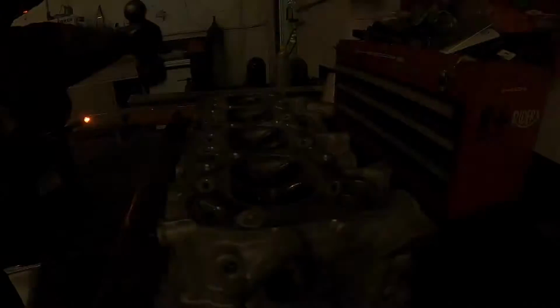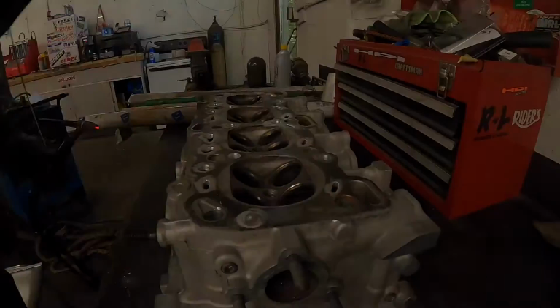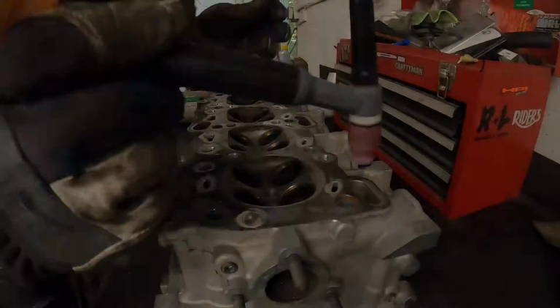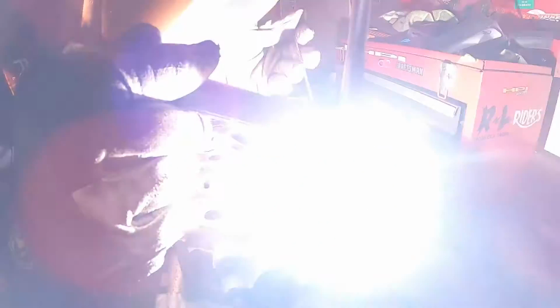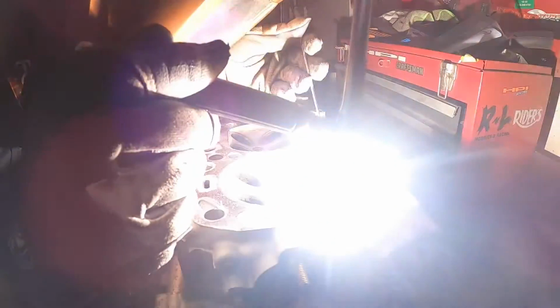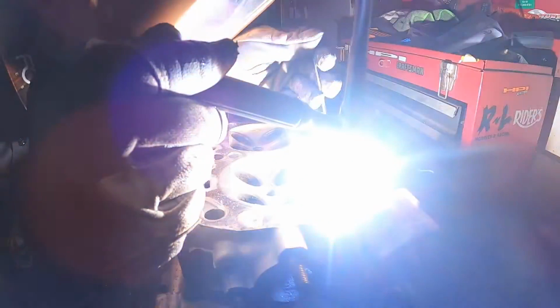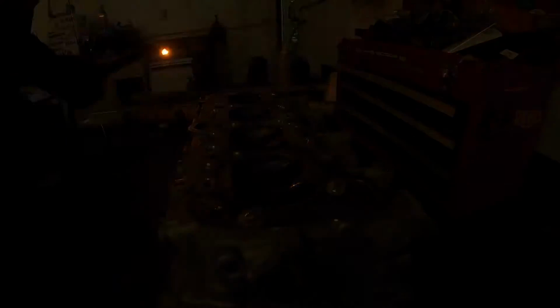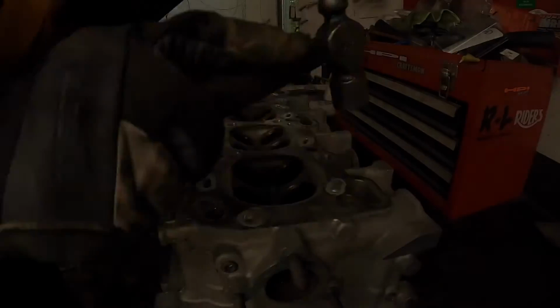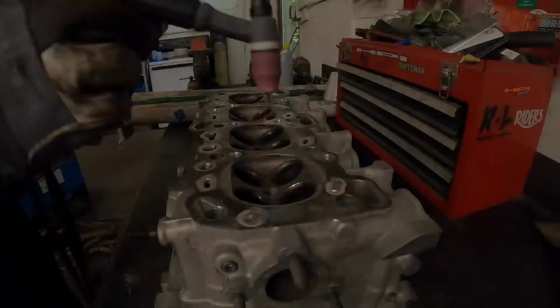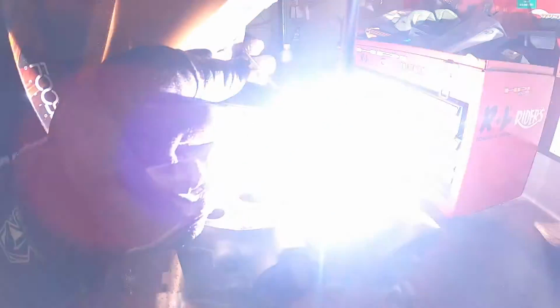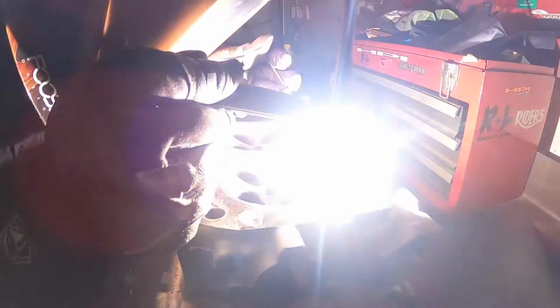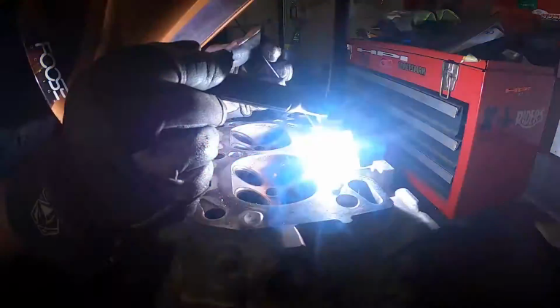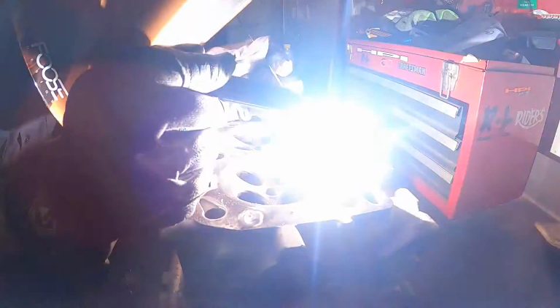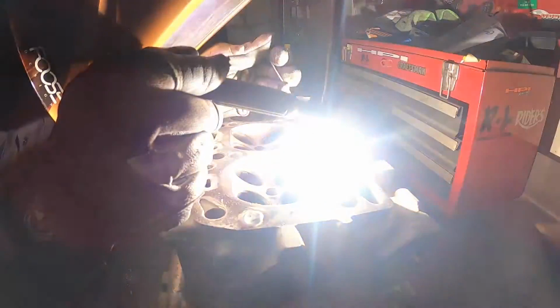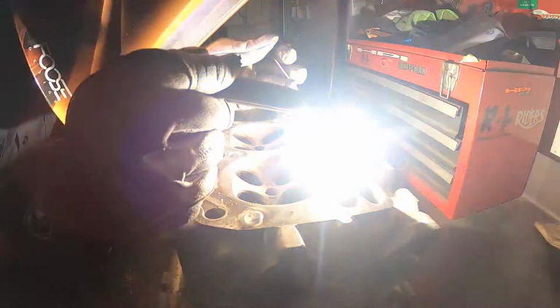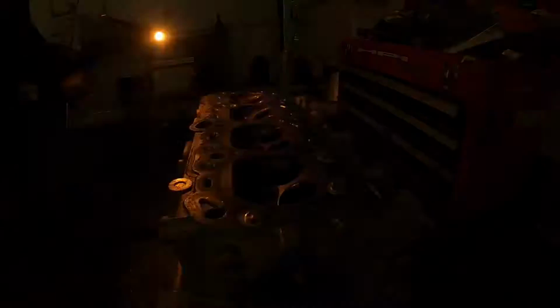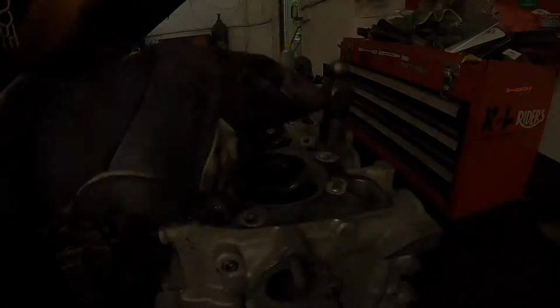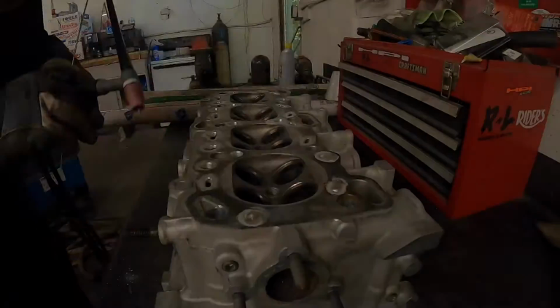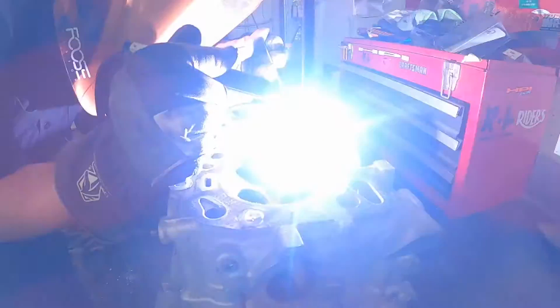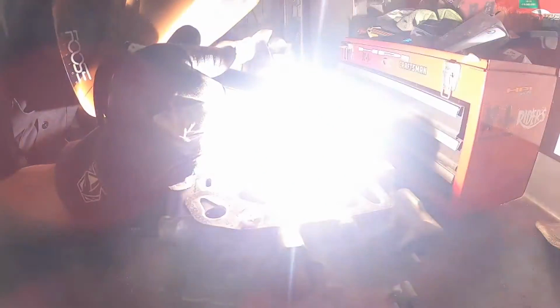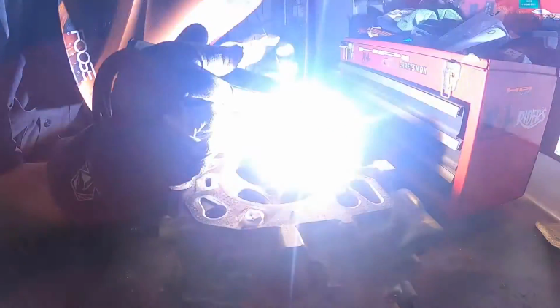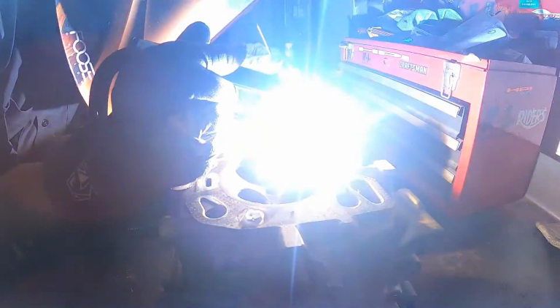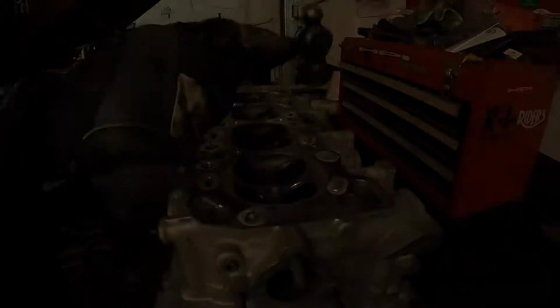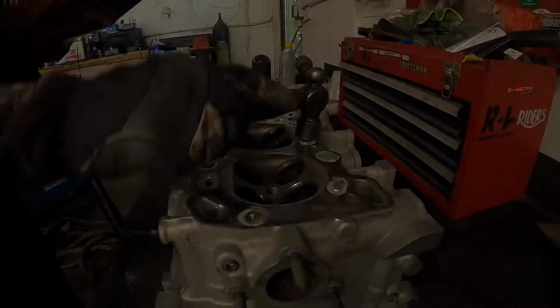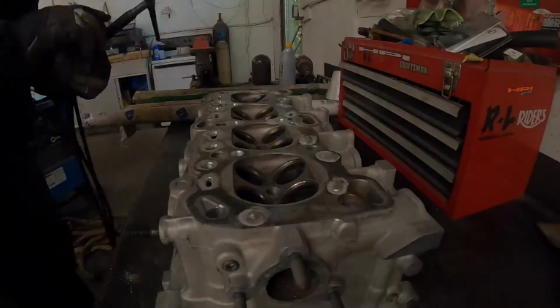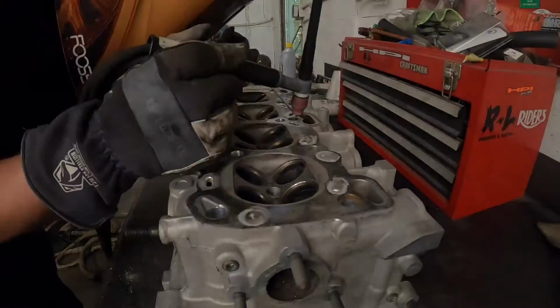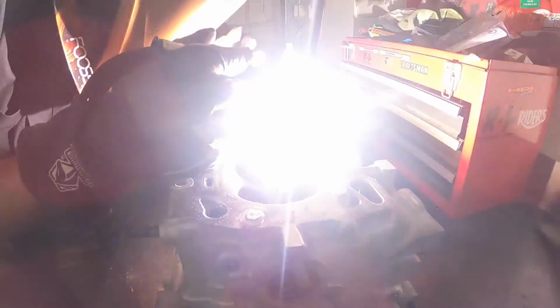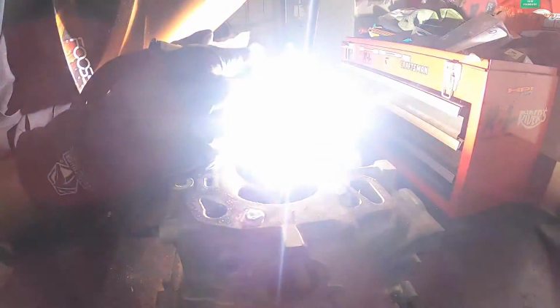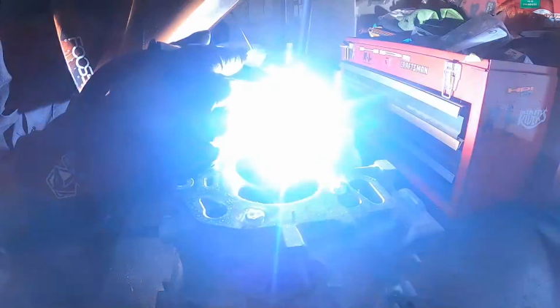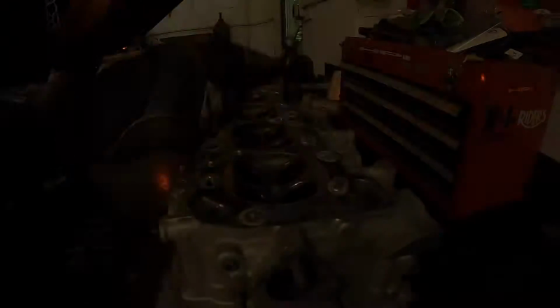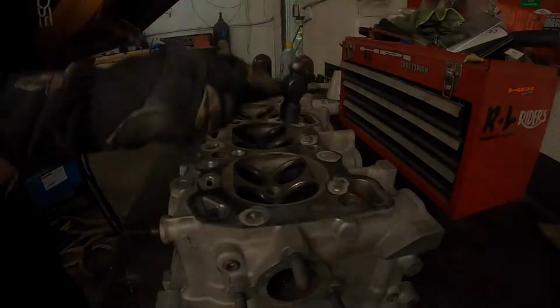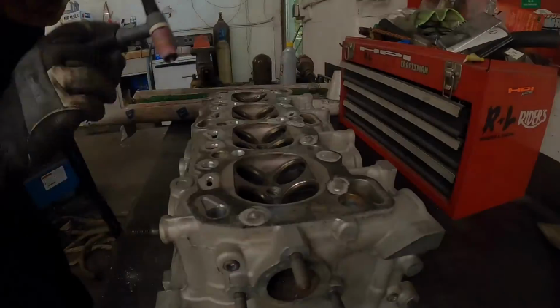This process is called dry decking. If you want to learn more about that, I'll put a link in the description for a video I've done previously that explains why and more about the process.